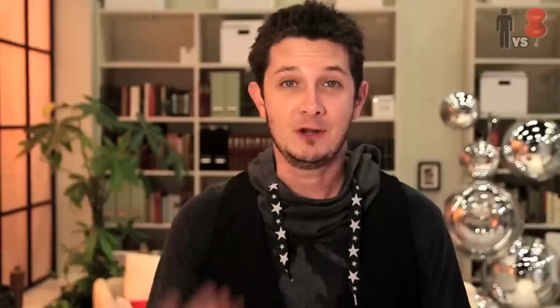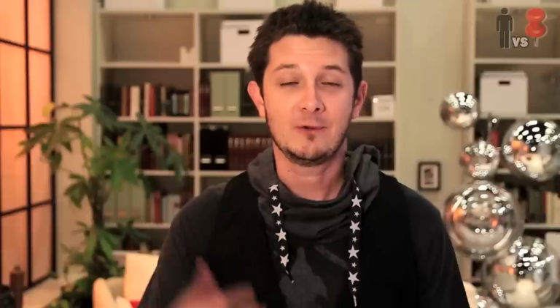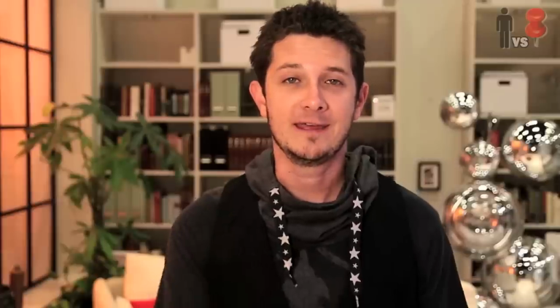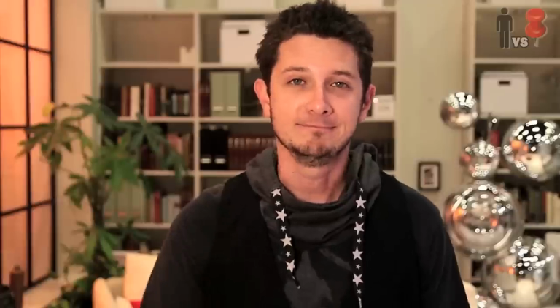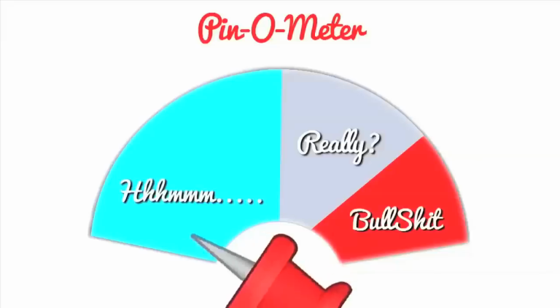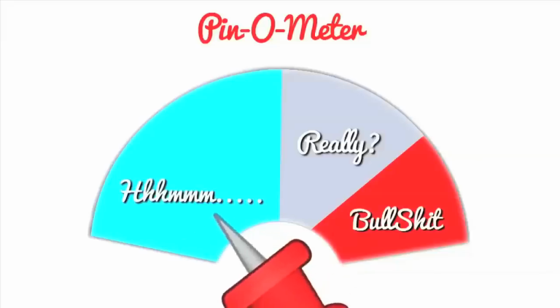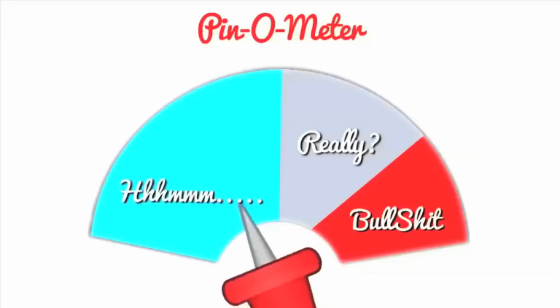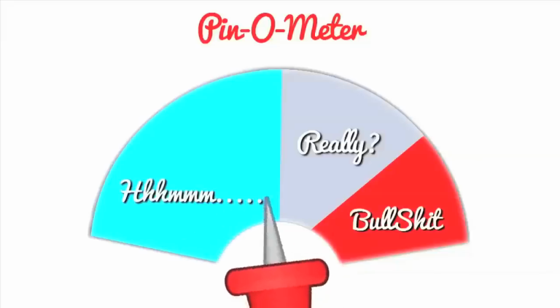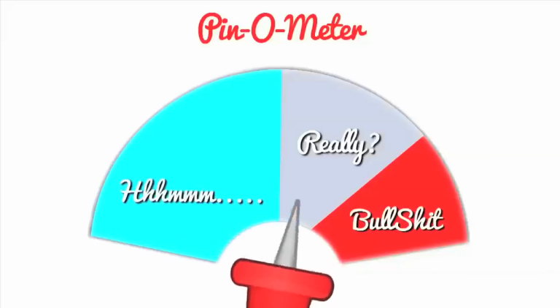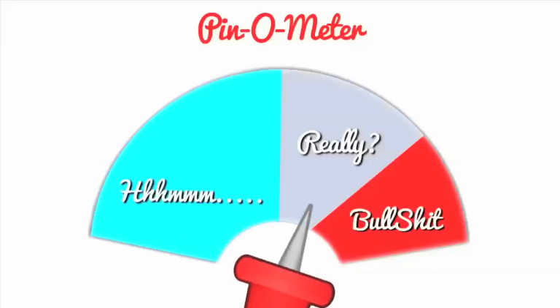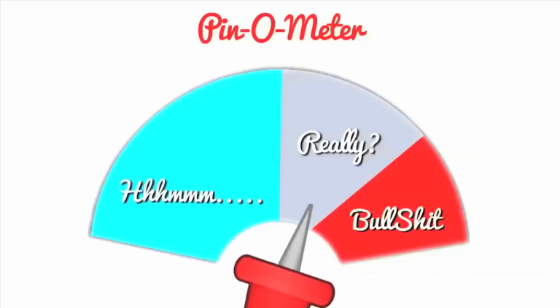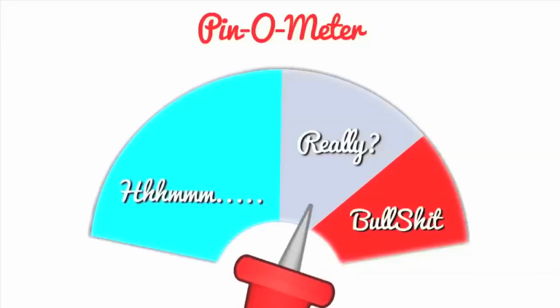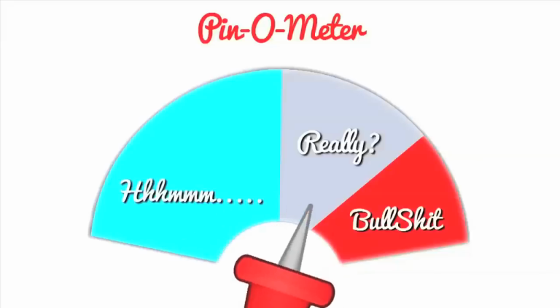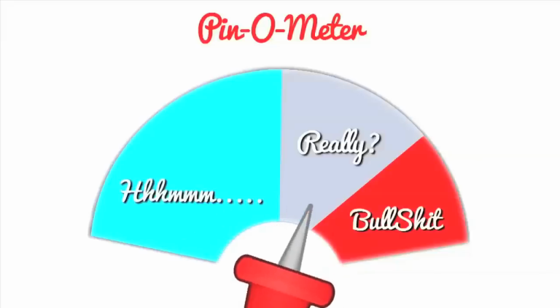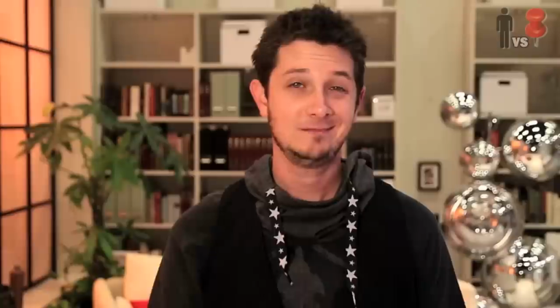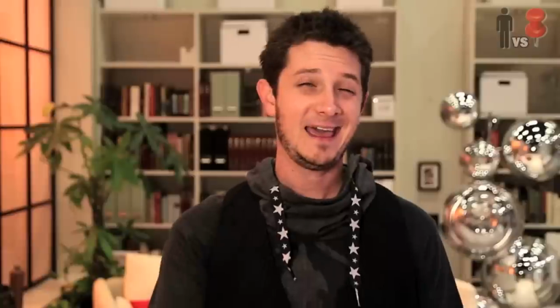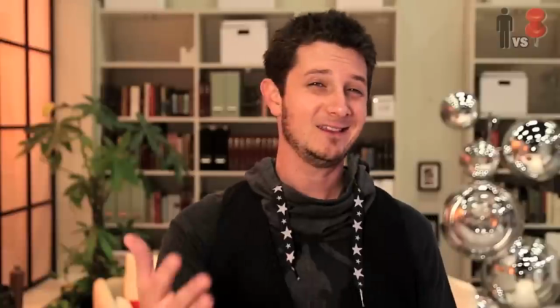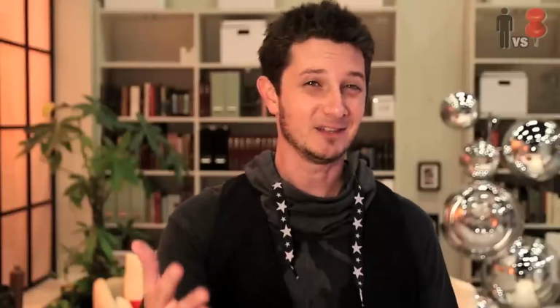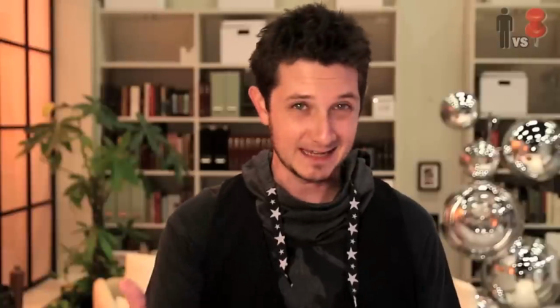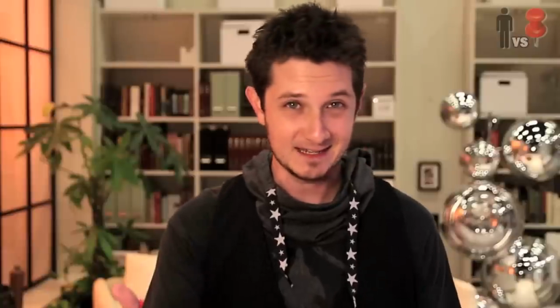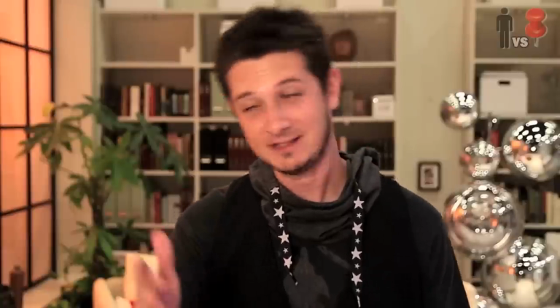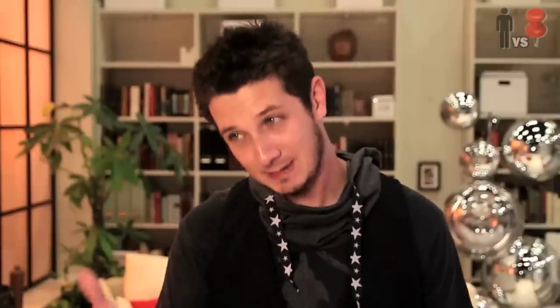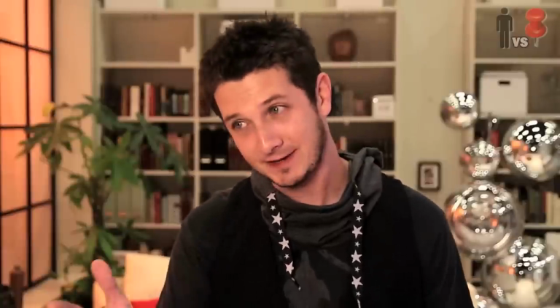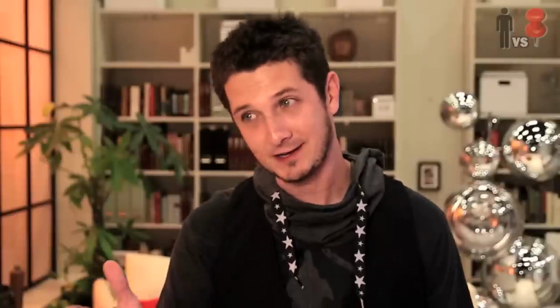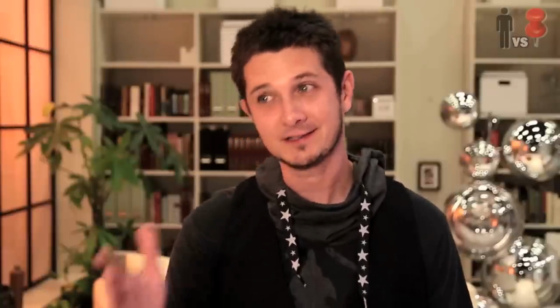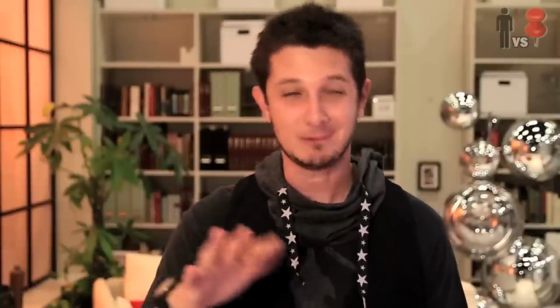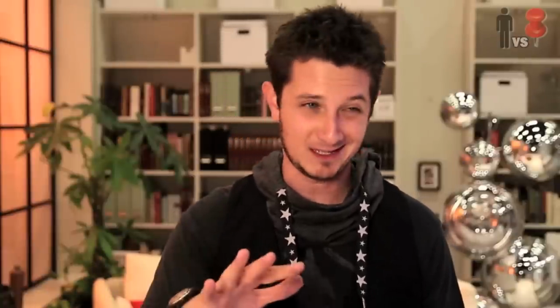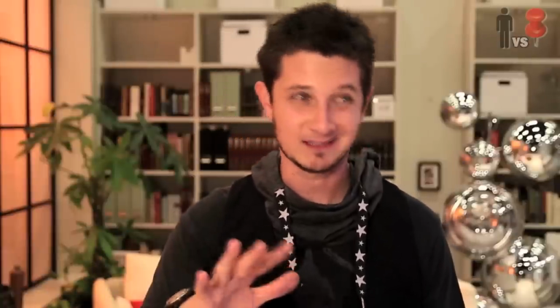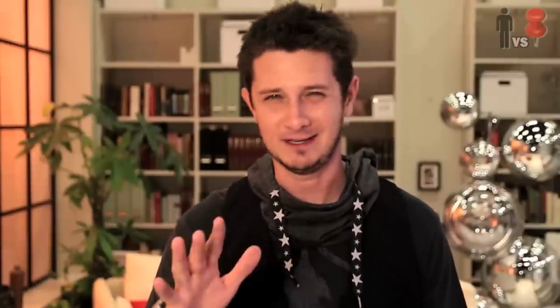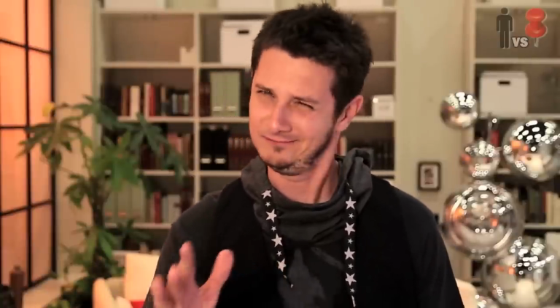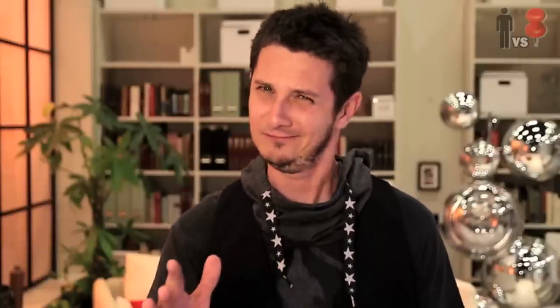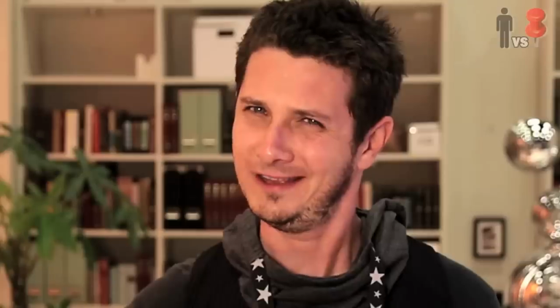Pin-O-Meter, what do you think? Really? Yeah, it looks a little dicey. I've seen a couple videos, a couple blogs, but really?